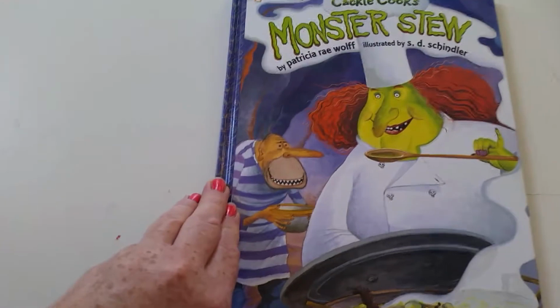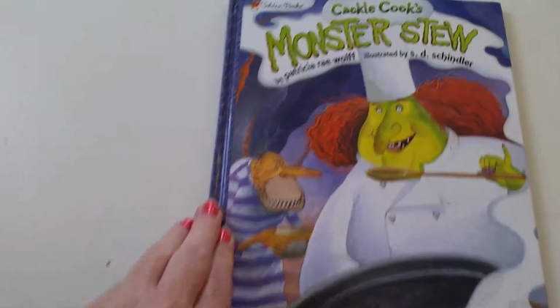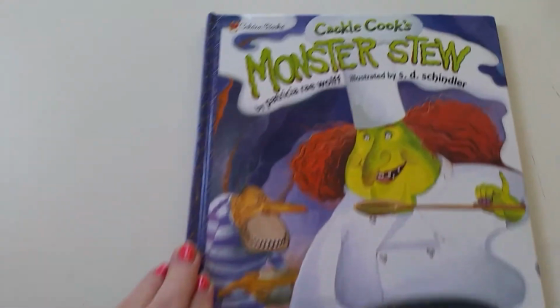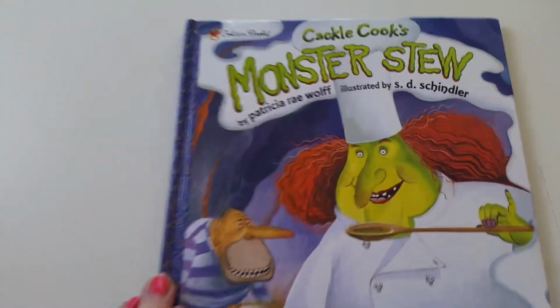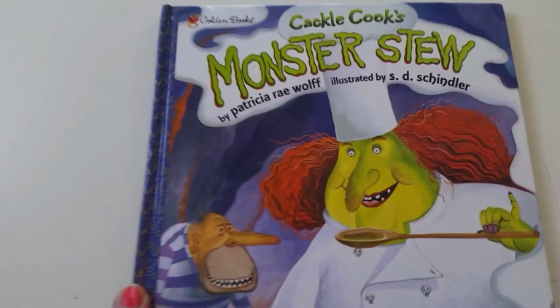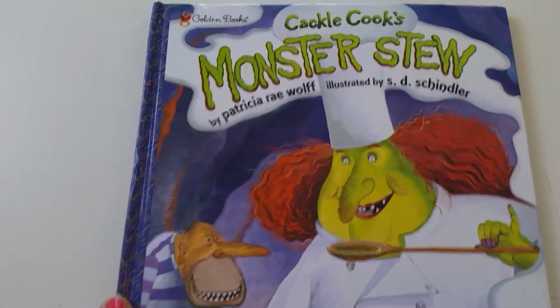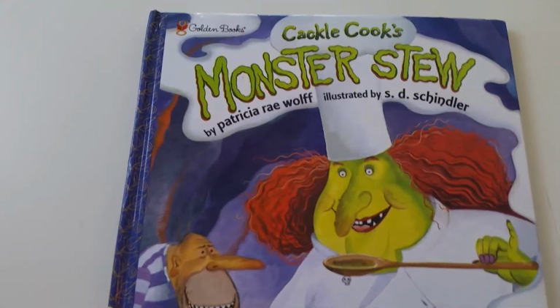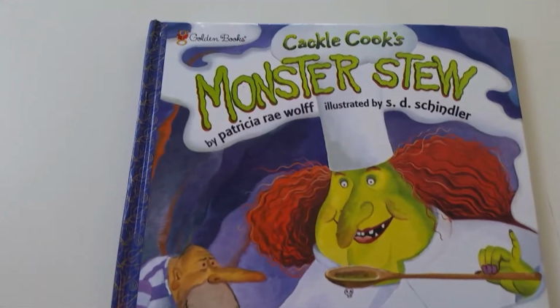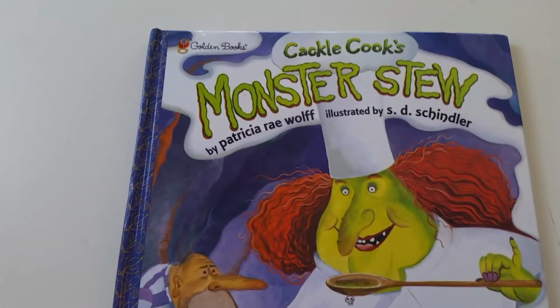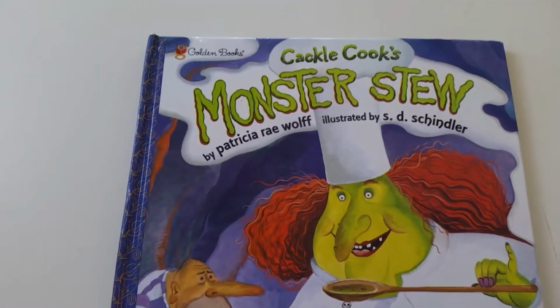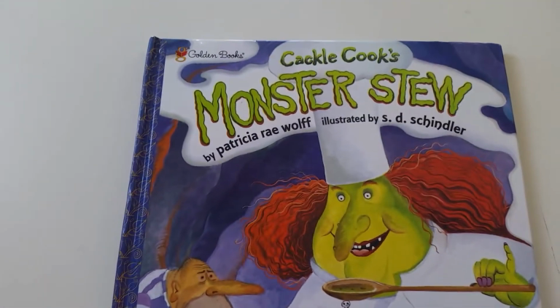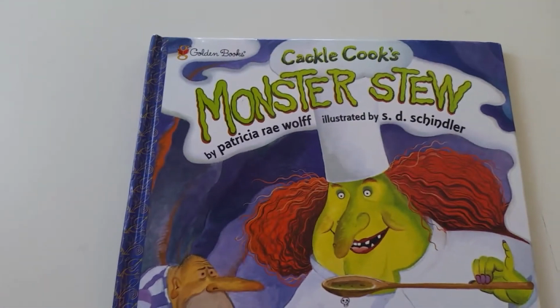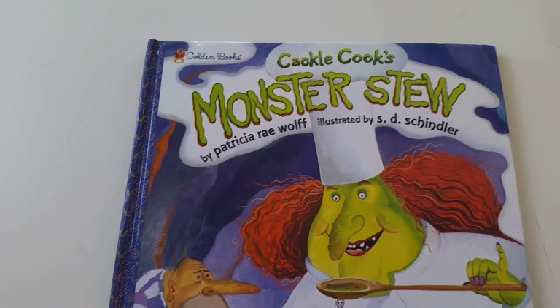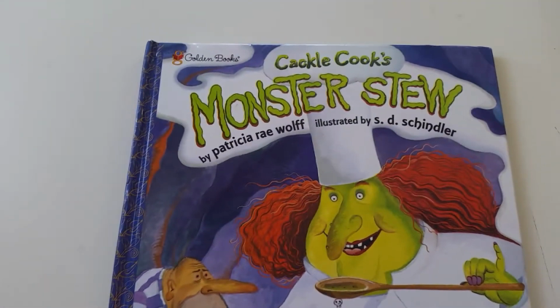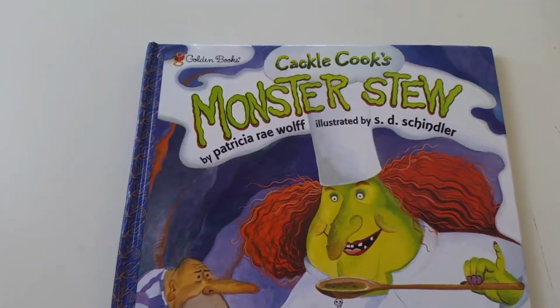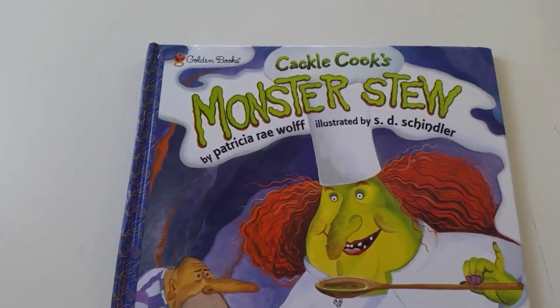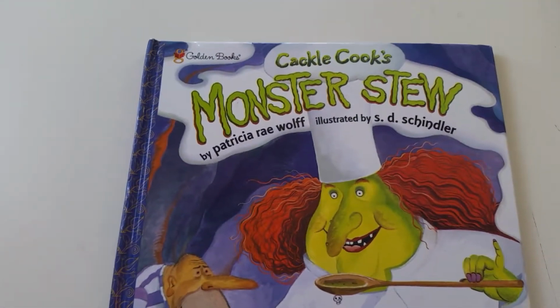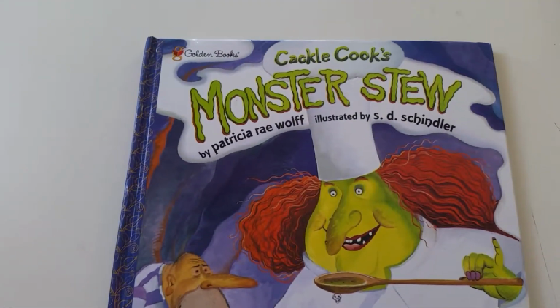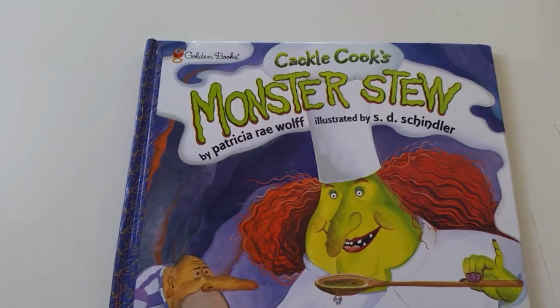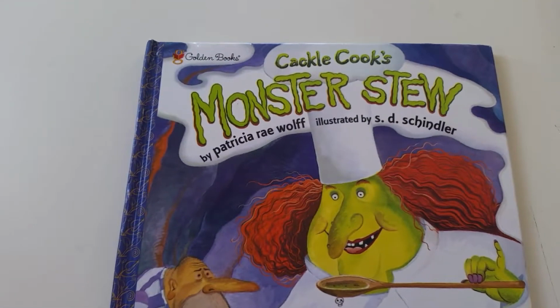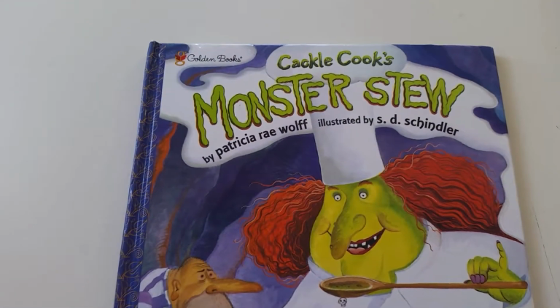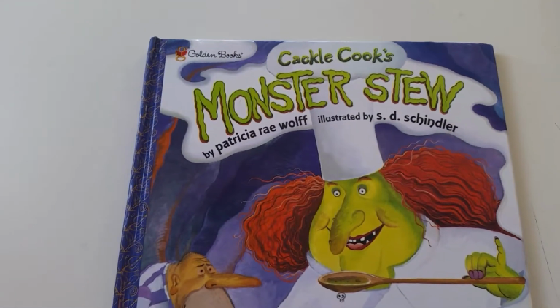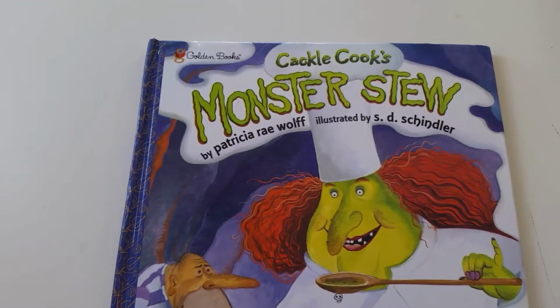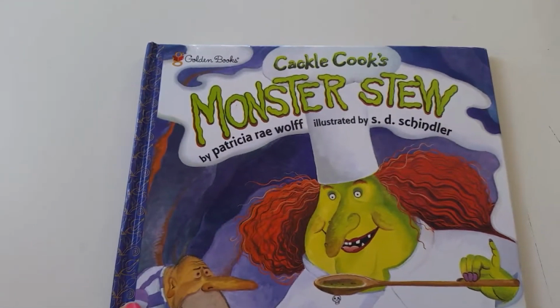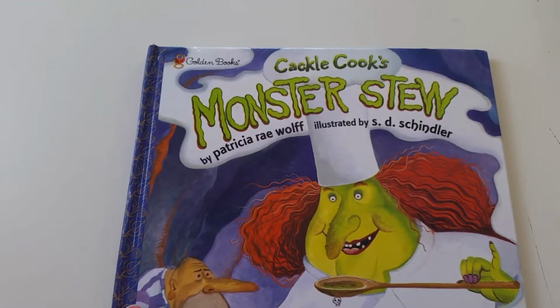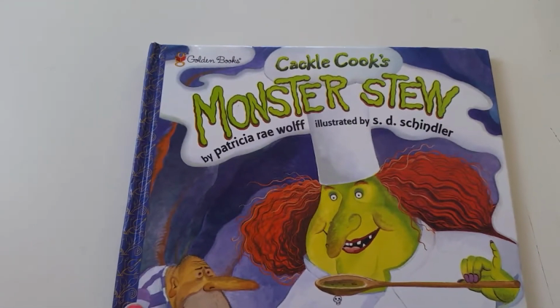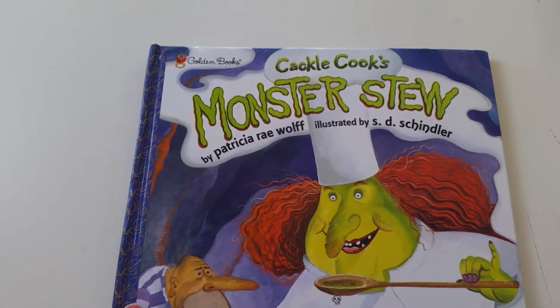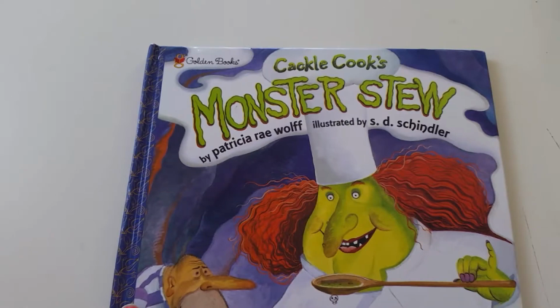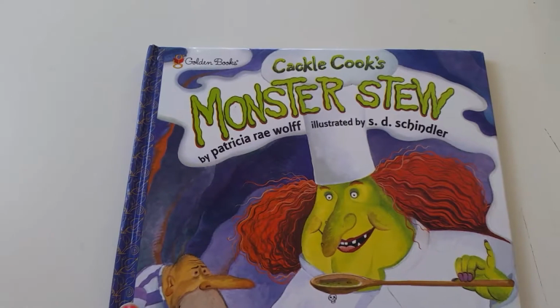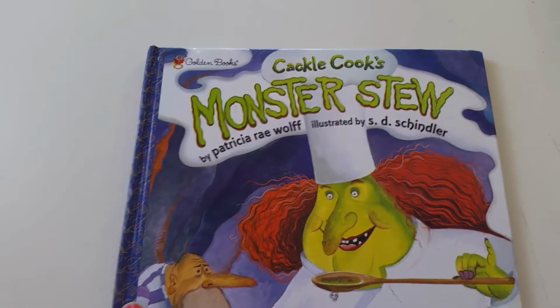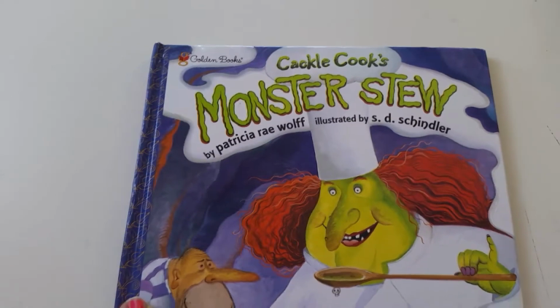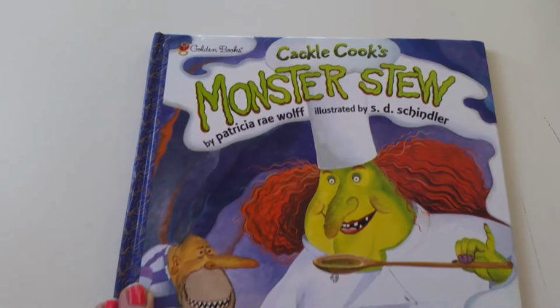Cackle Cook's Monster Stew by Patricia Rae Wolf, illustrated by S.D. Schindler.